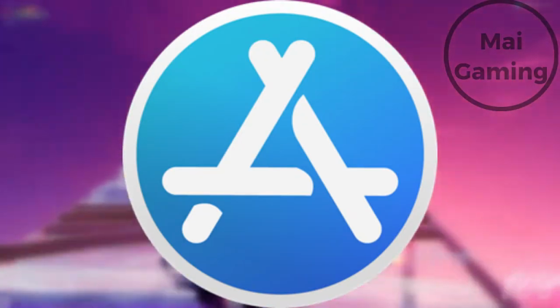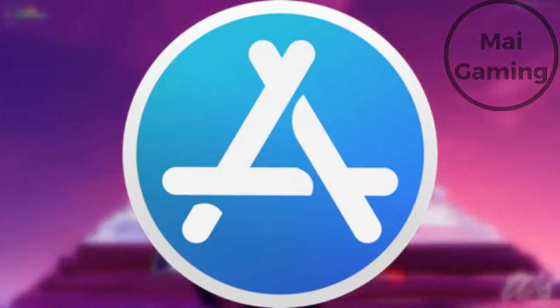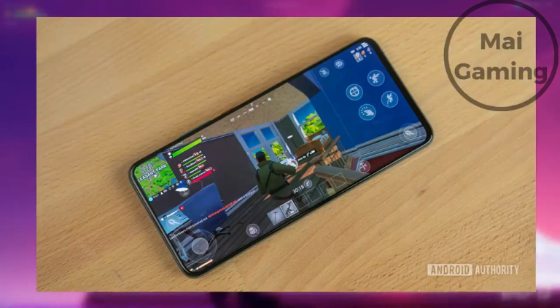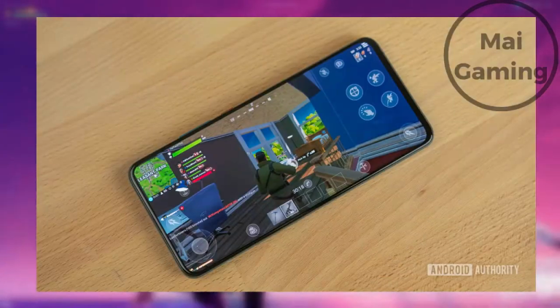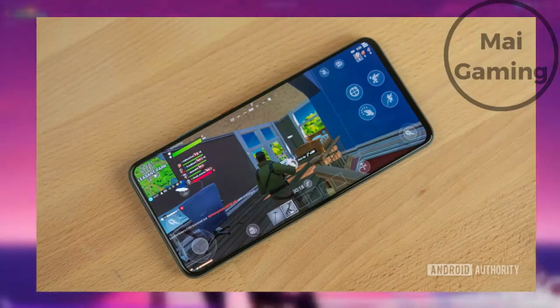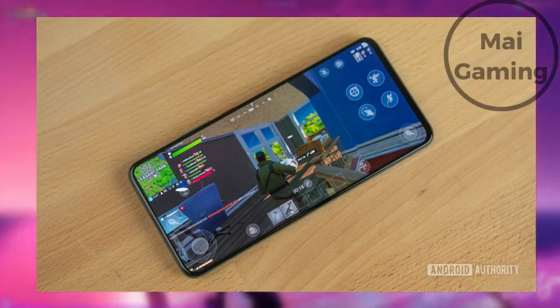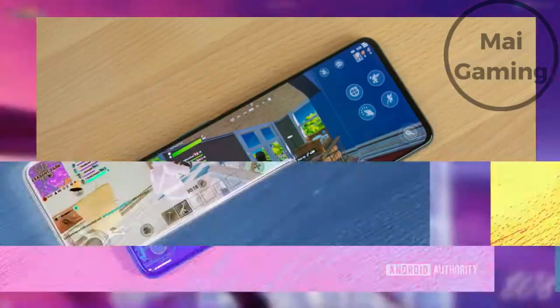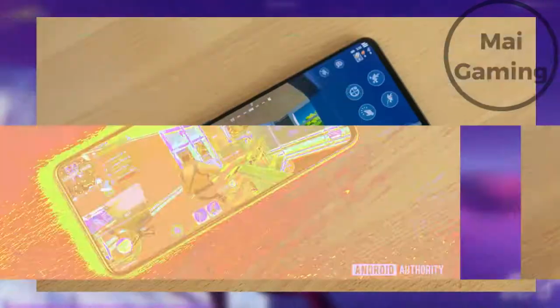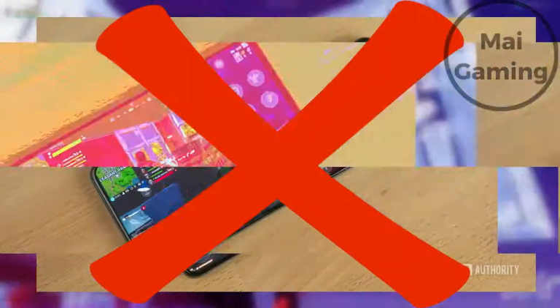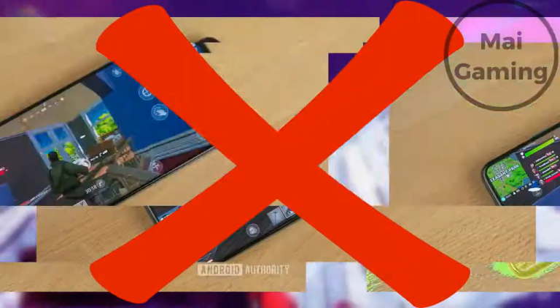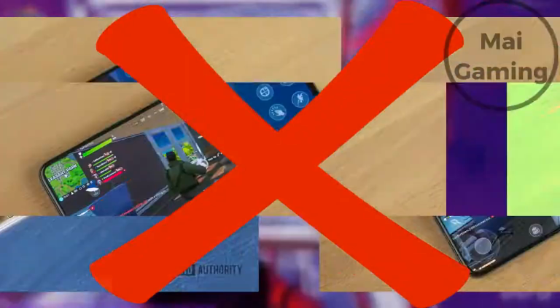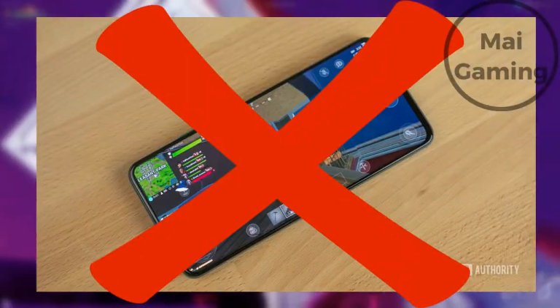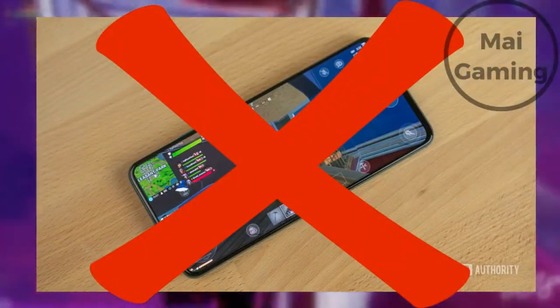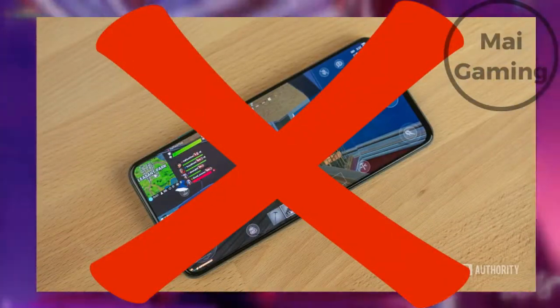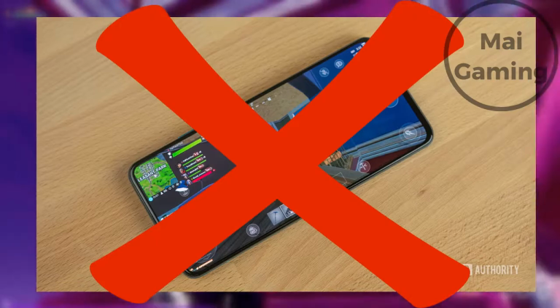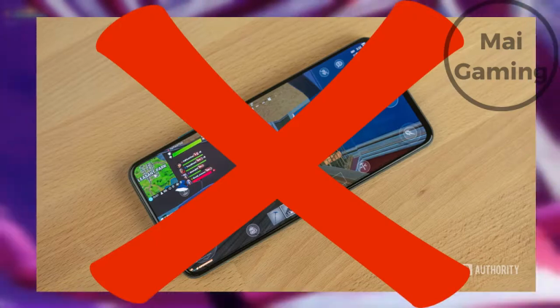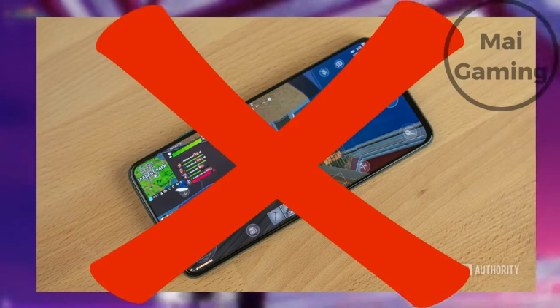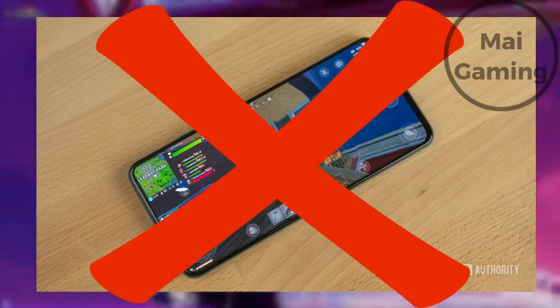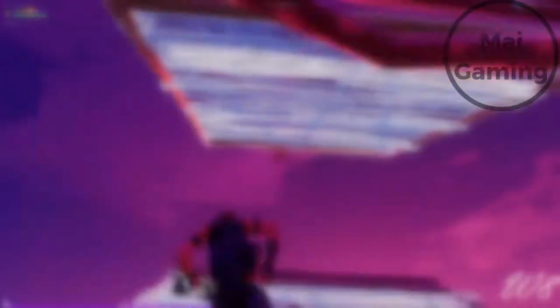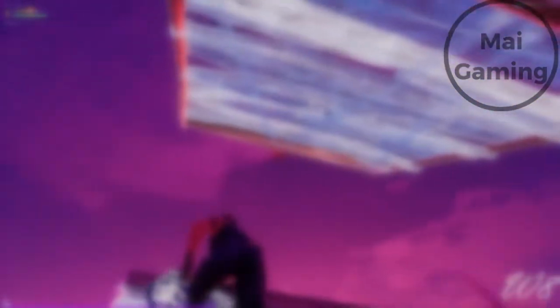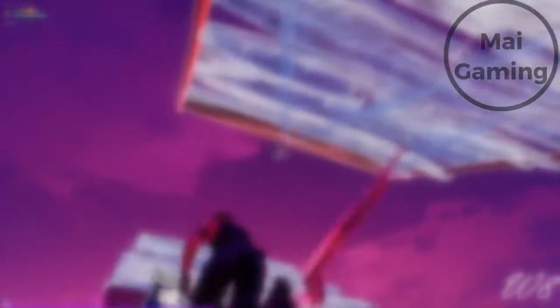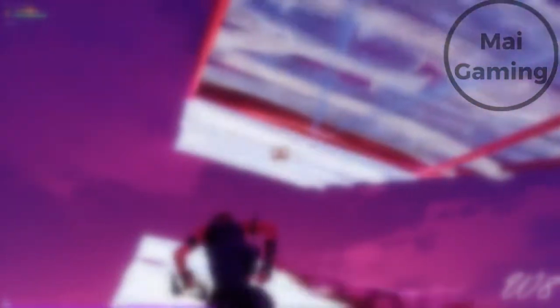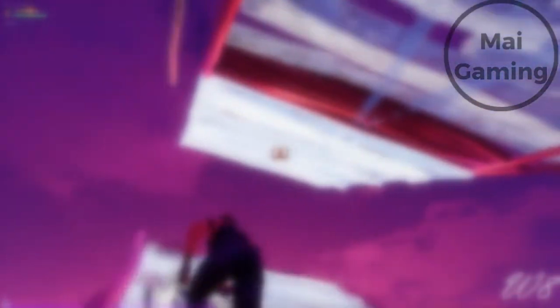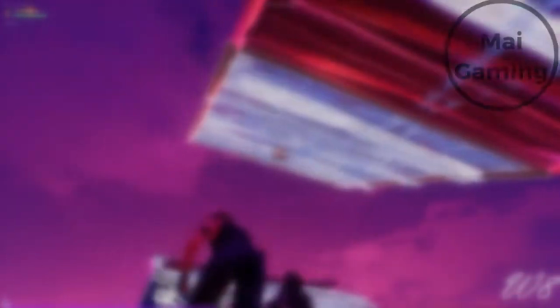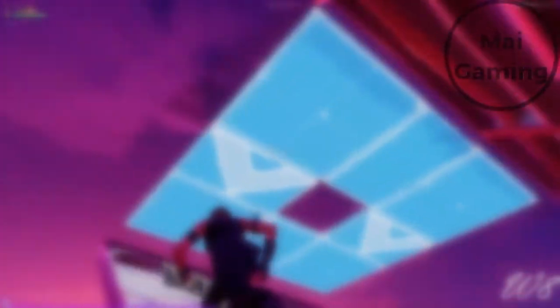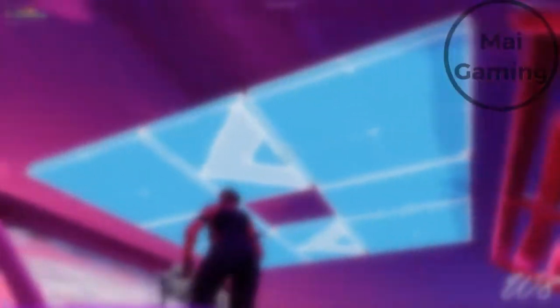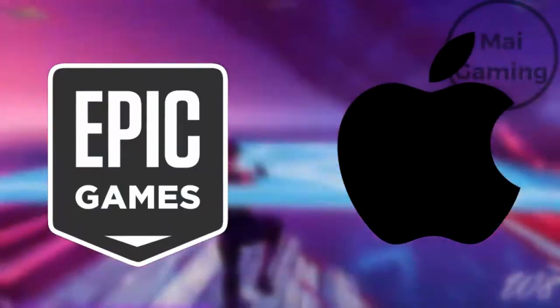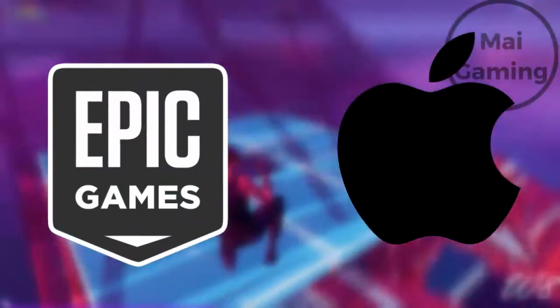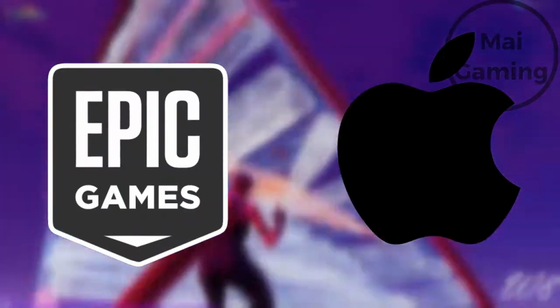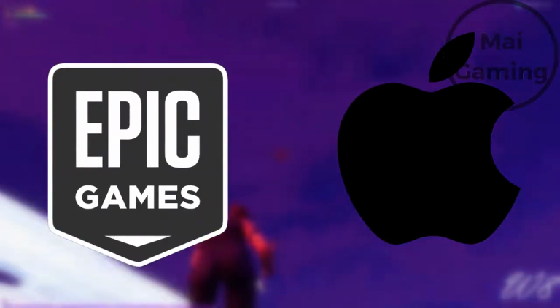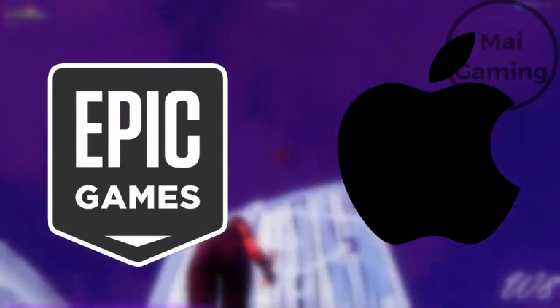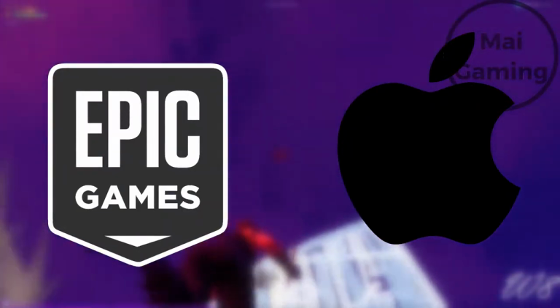Fortnite already isn't available to play on Google Play or the App Store because it violated Apple's guidelines by having their own payment system.